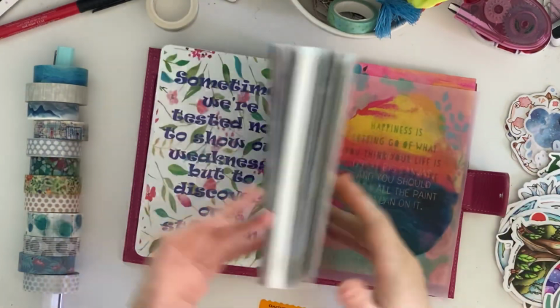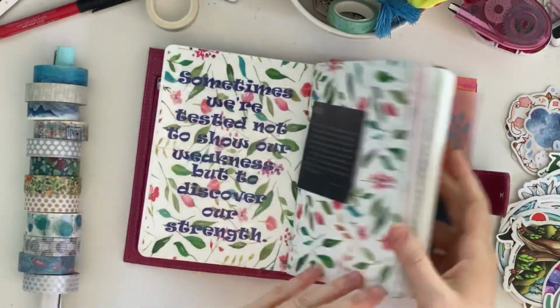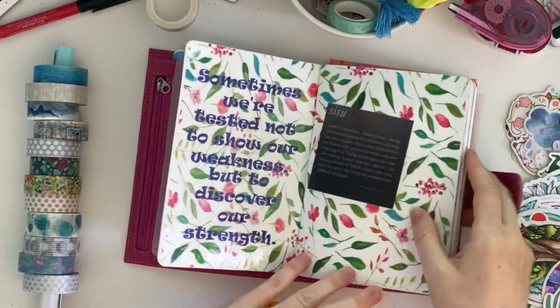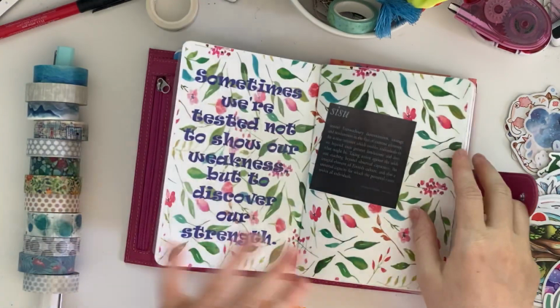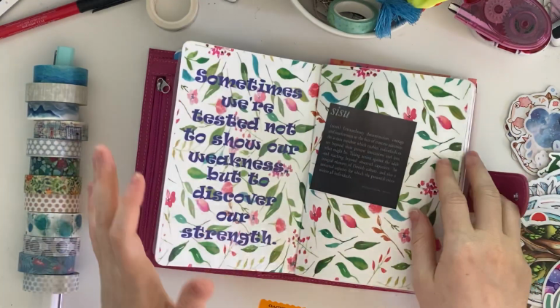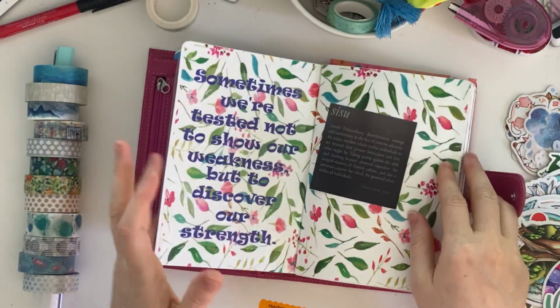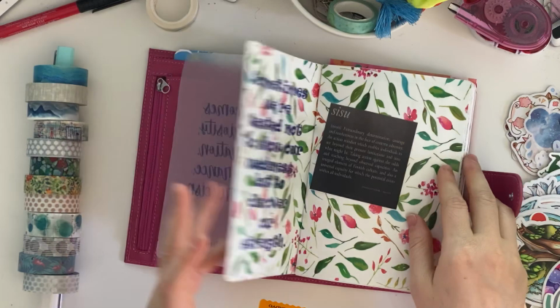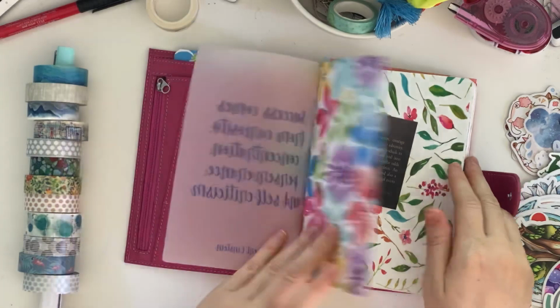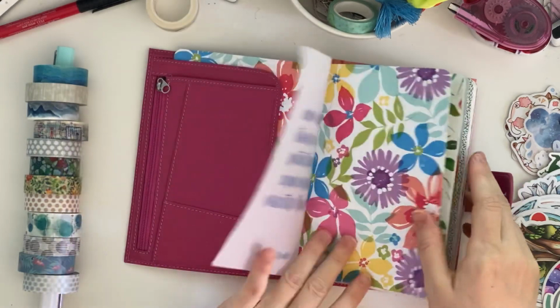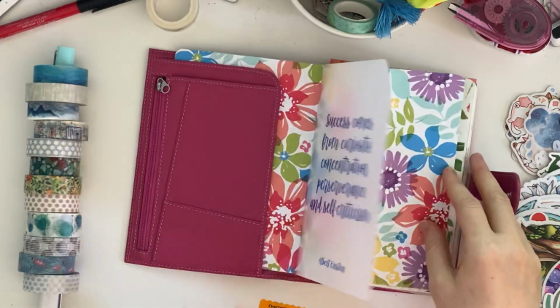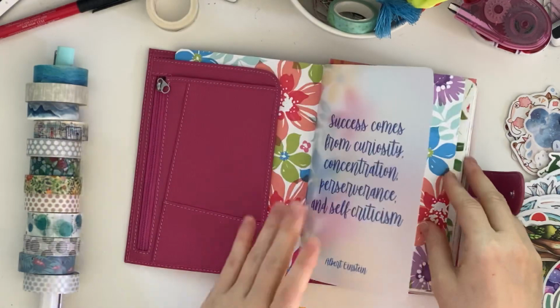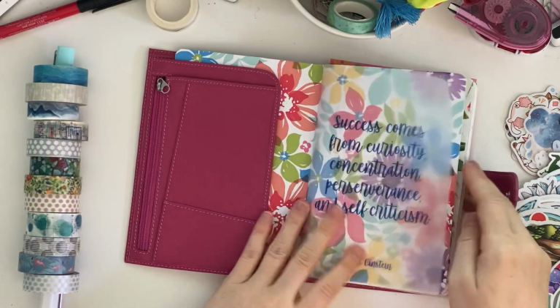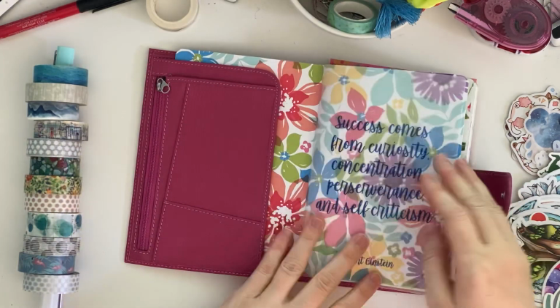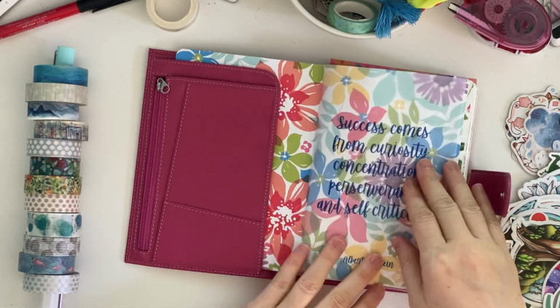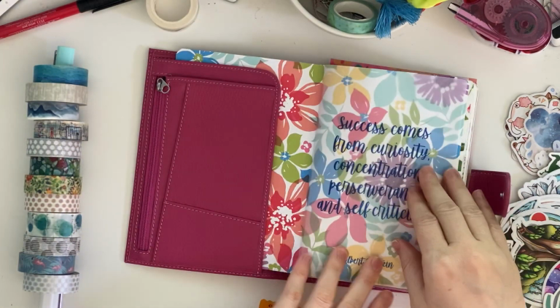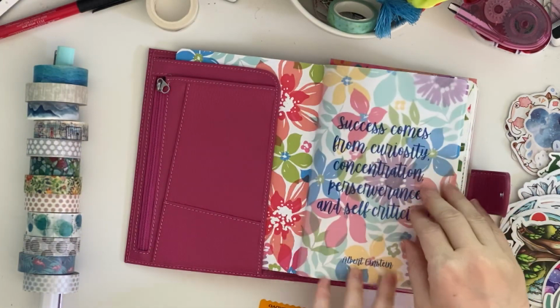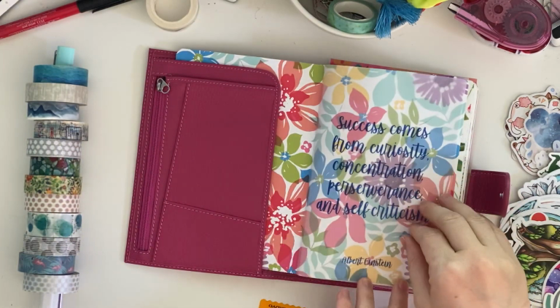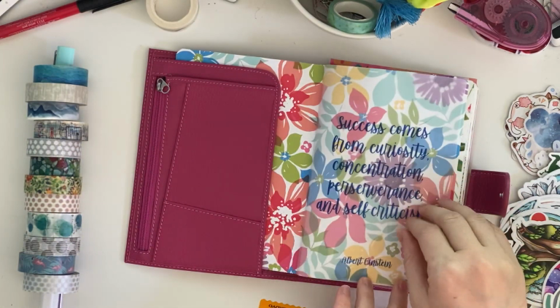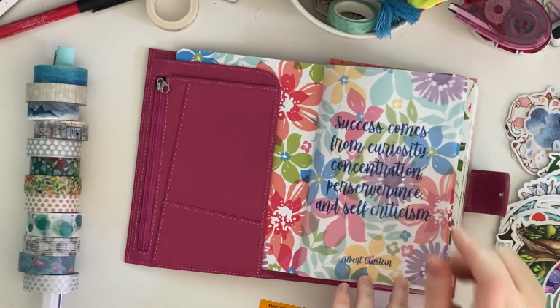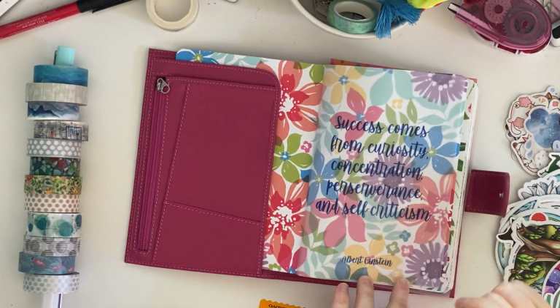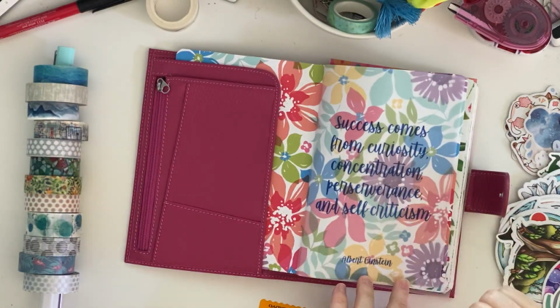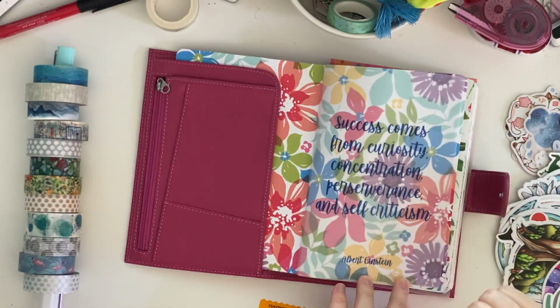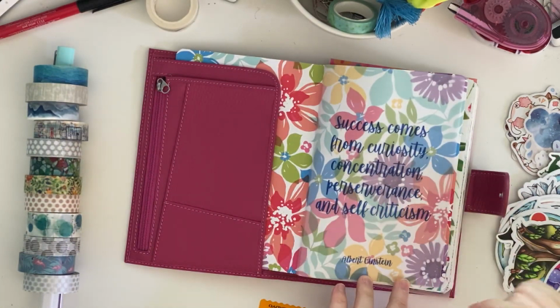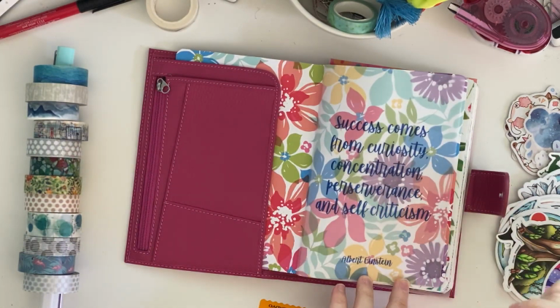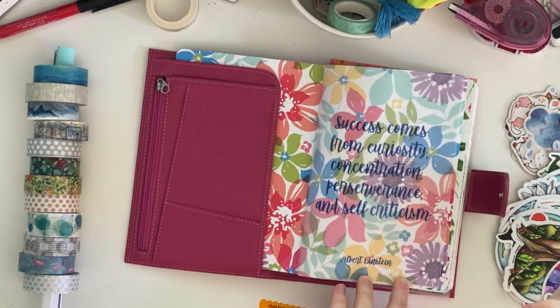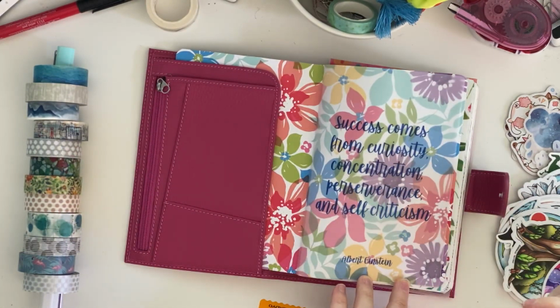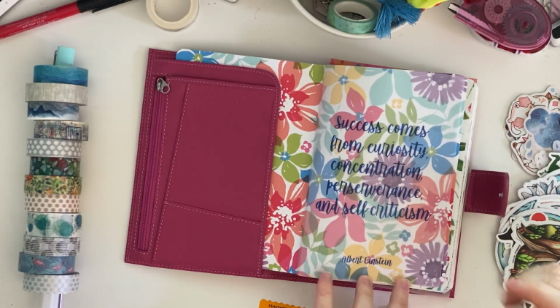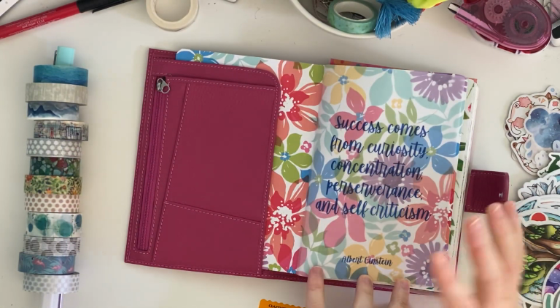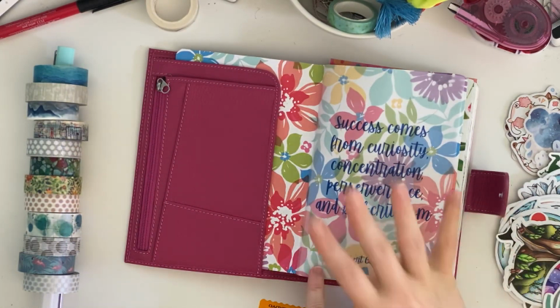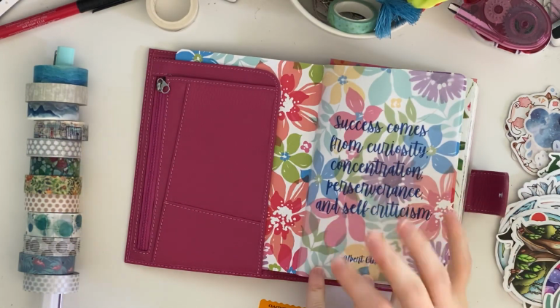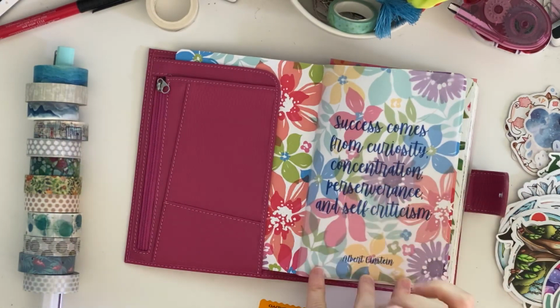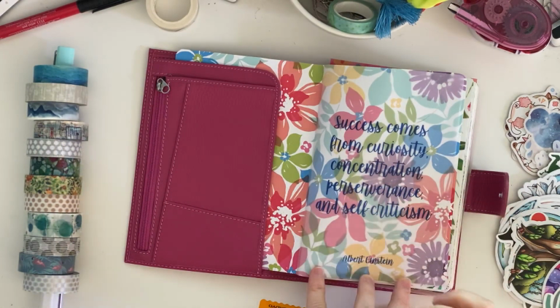That's where I'm at. I am definitely liking this change from standard size into B6.